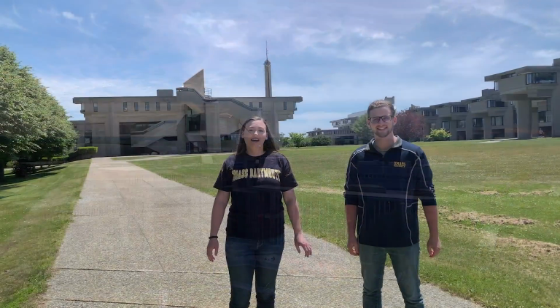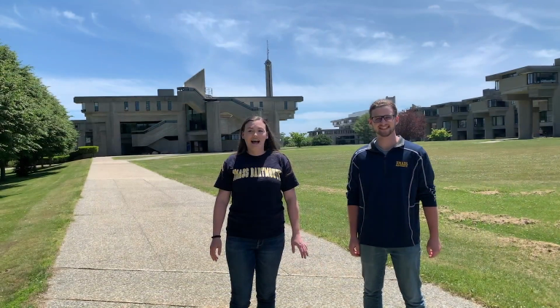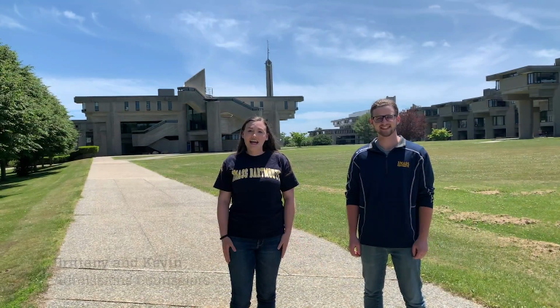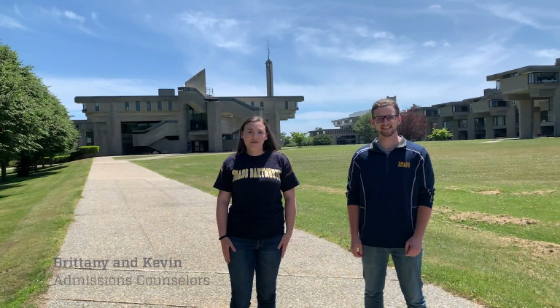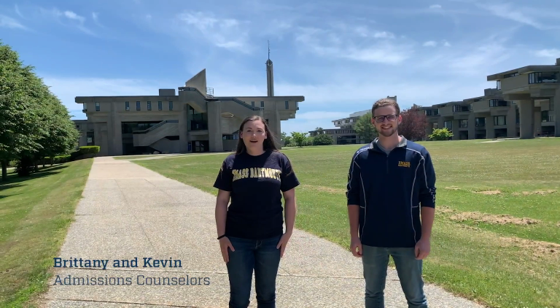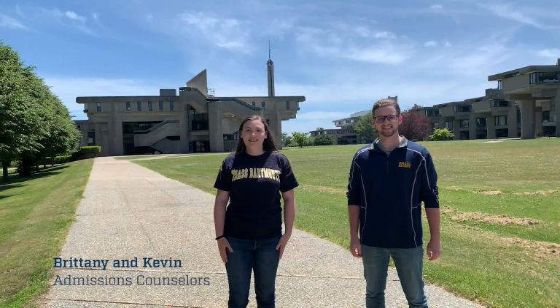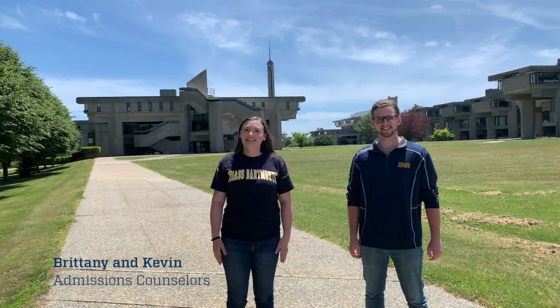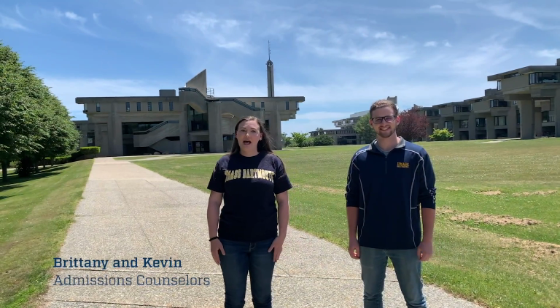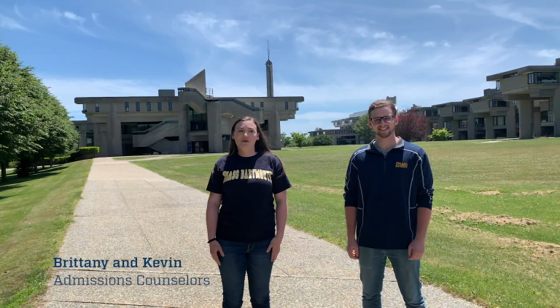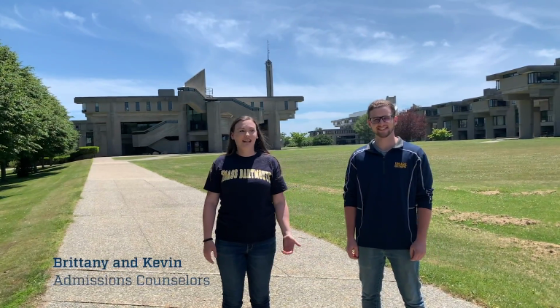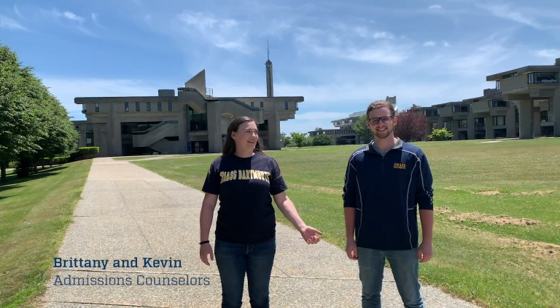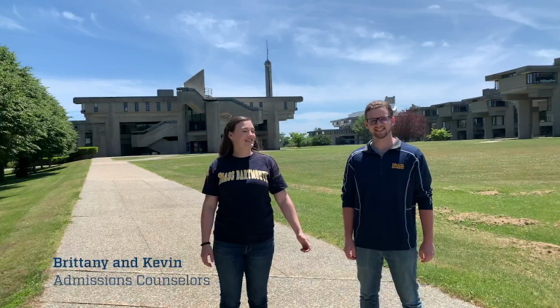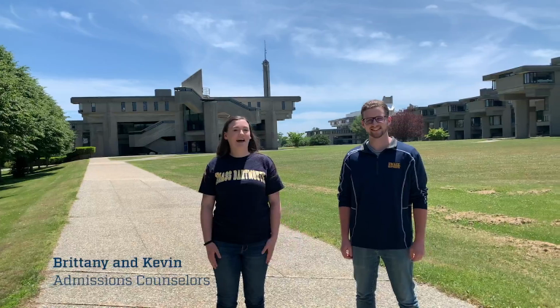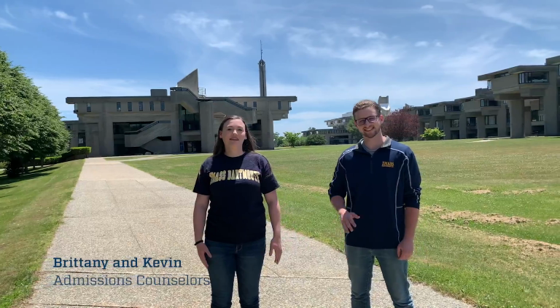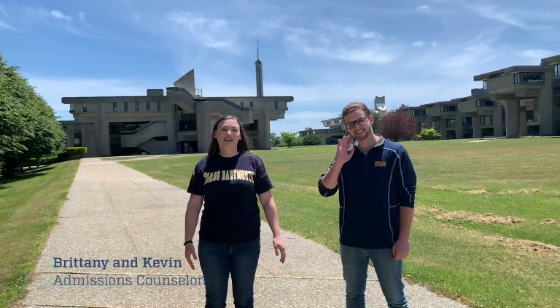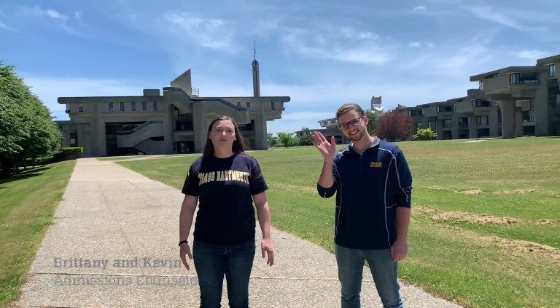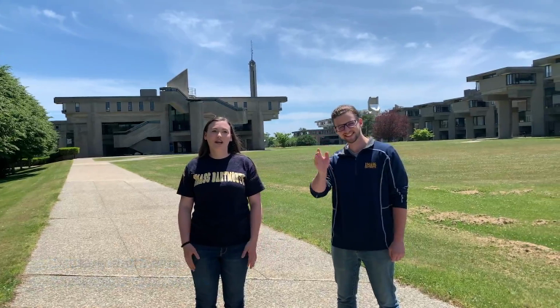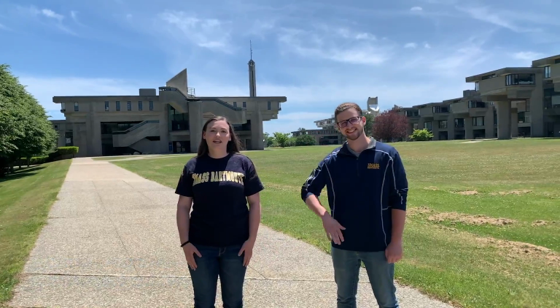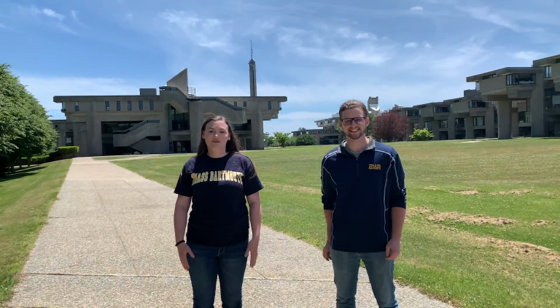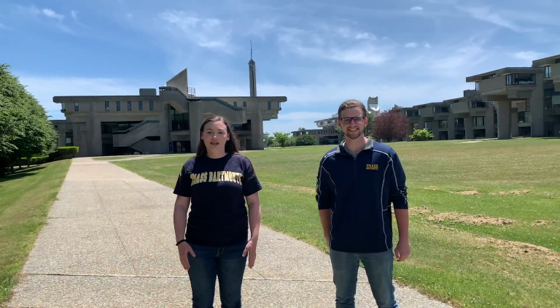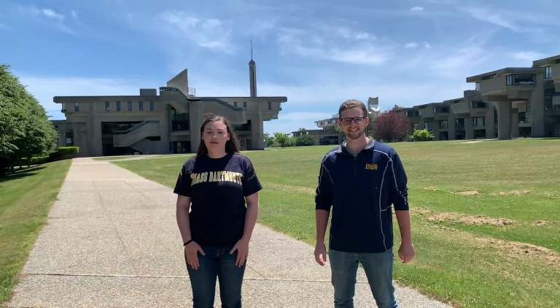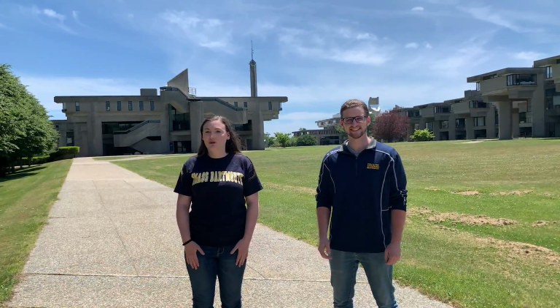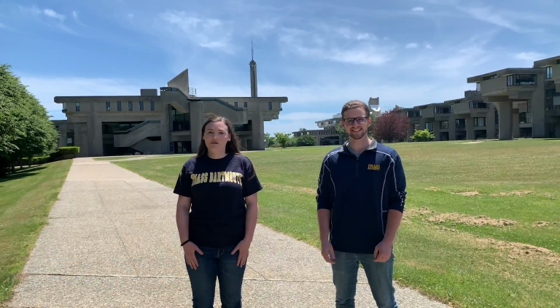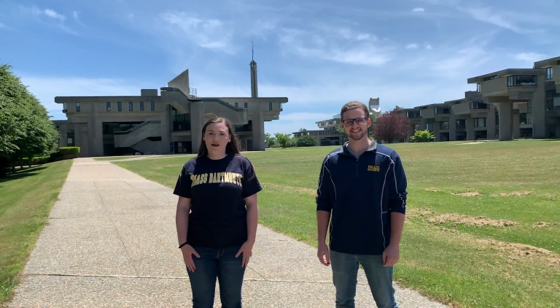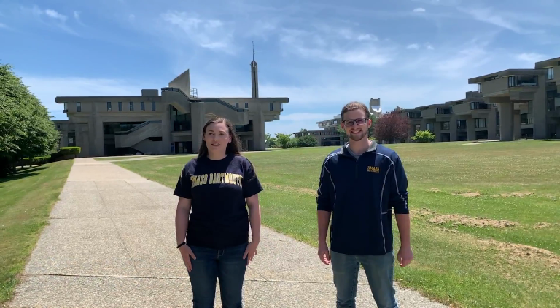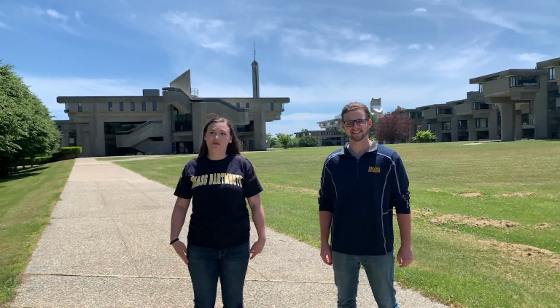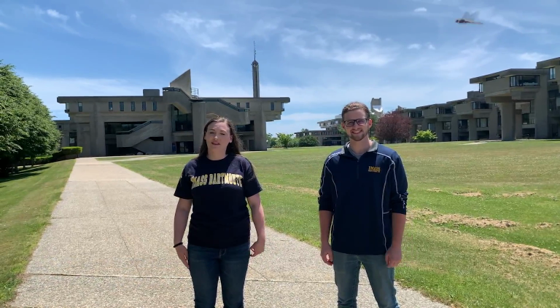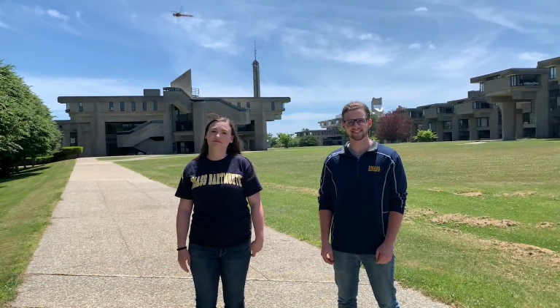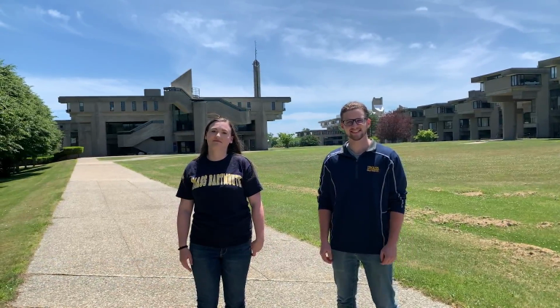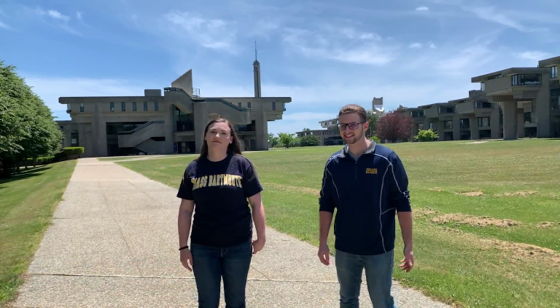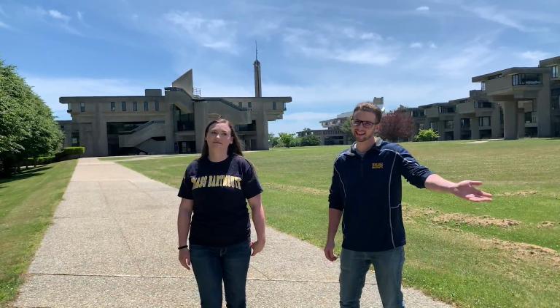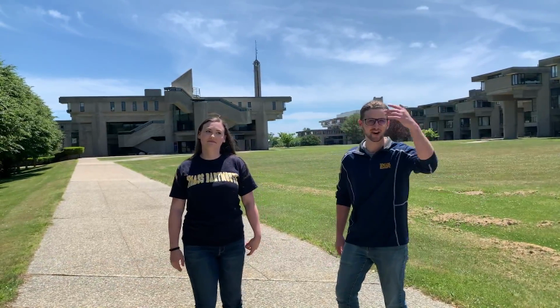Hi everyone! I'm Brittany and this is Kevin and we are here to give you a campus tour of UMass Dartmouth. Let's get going!